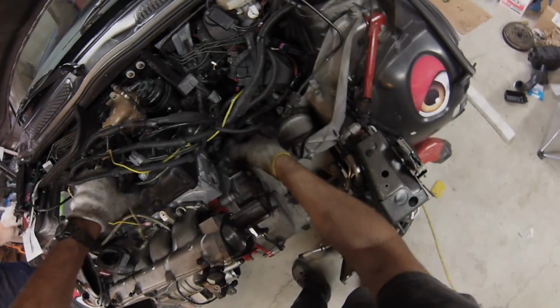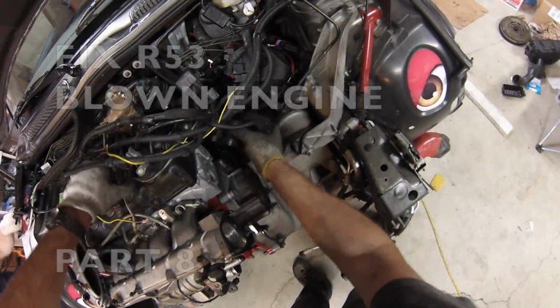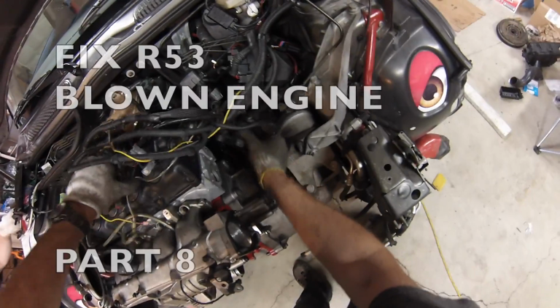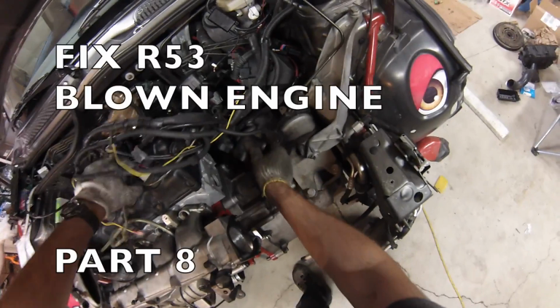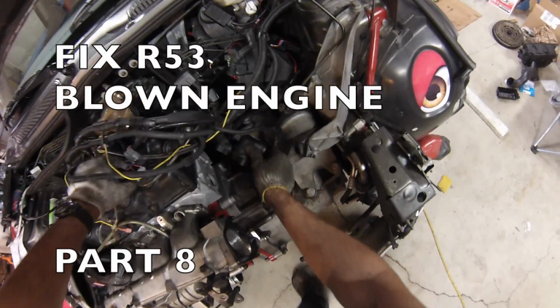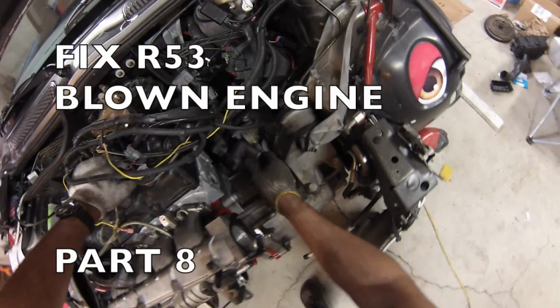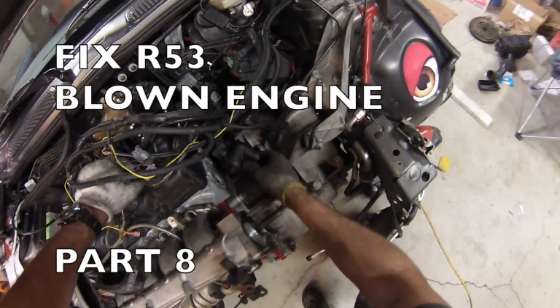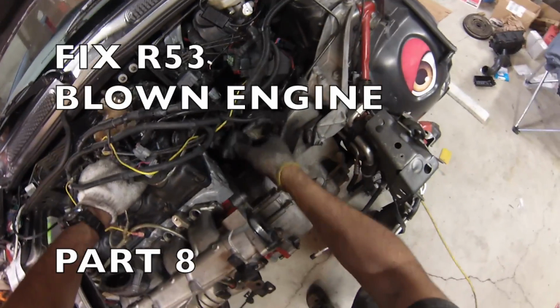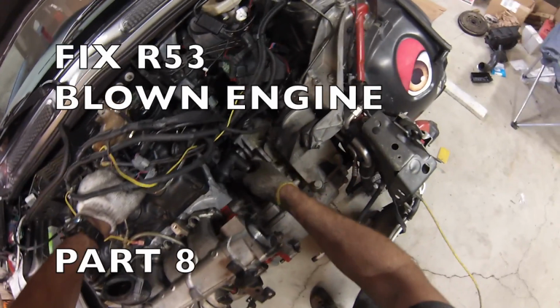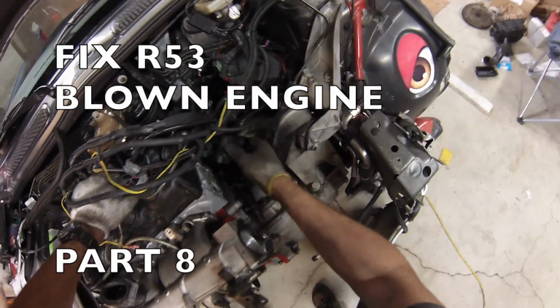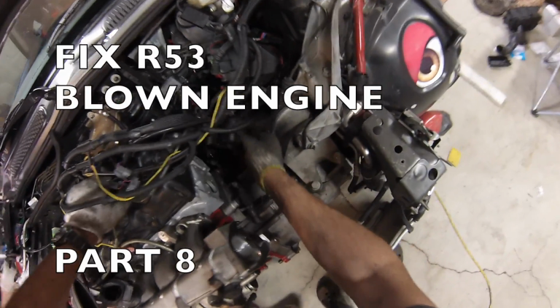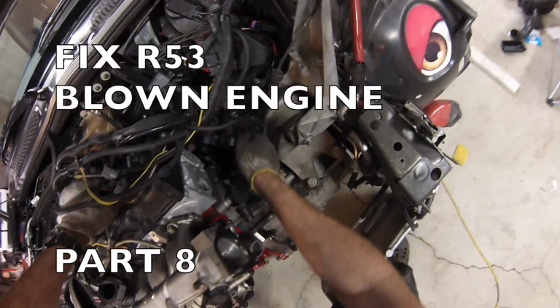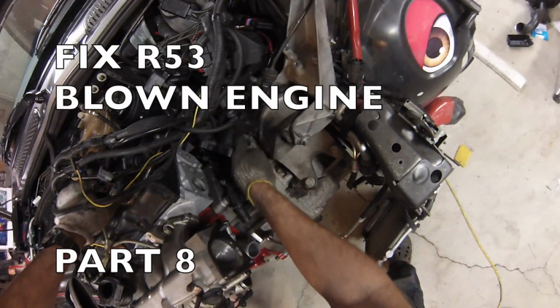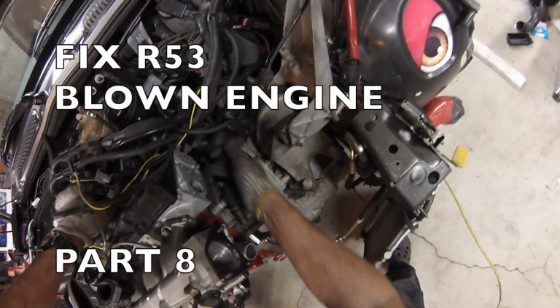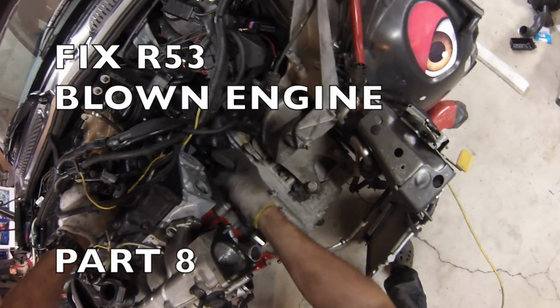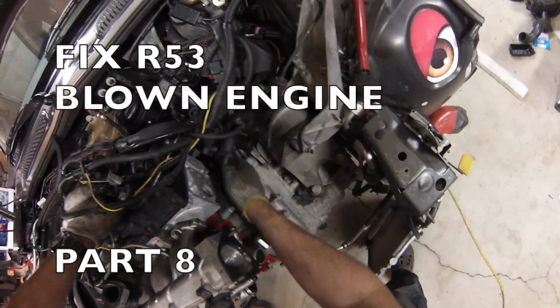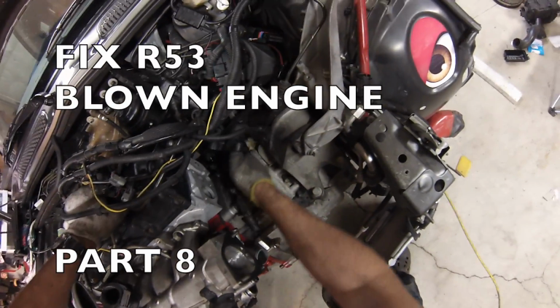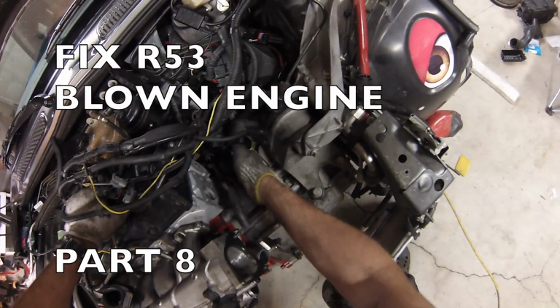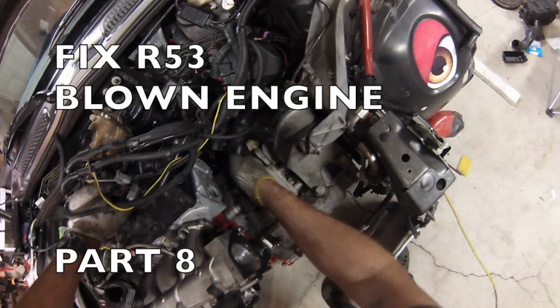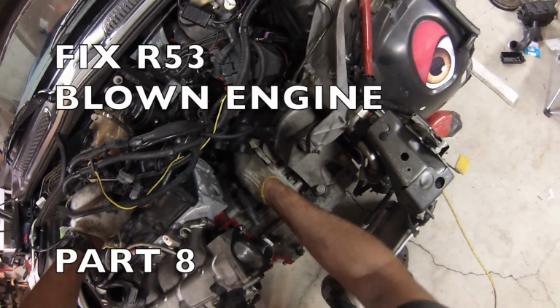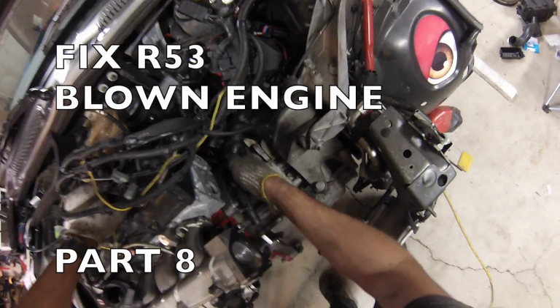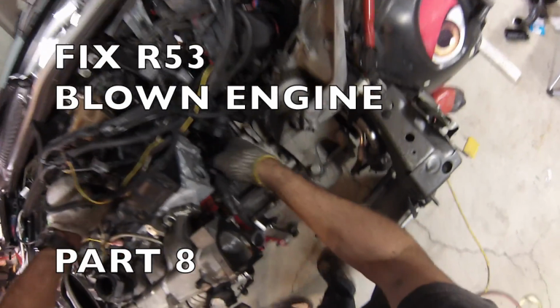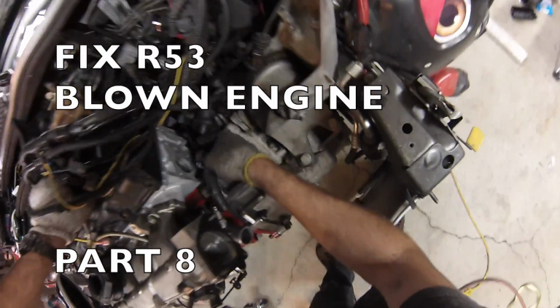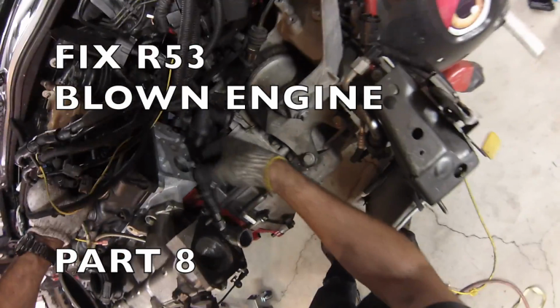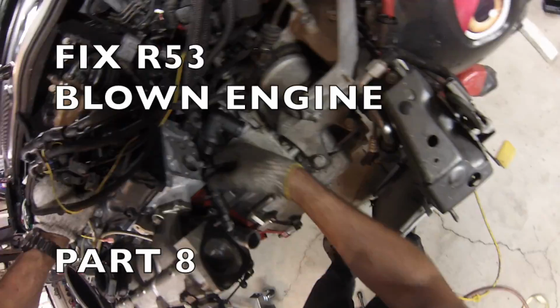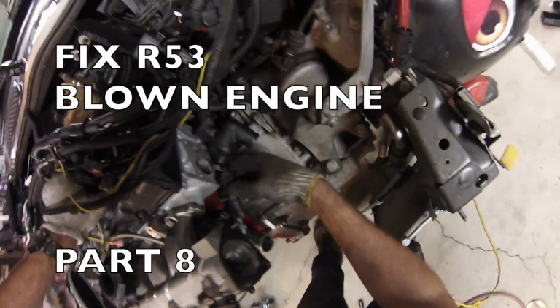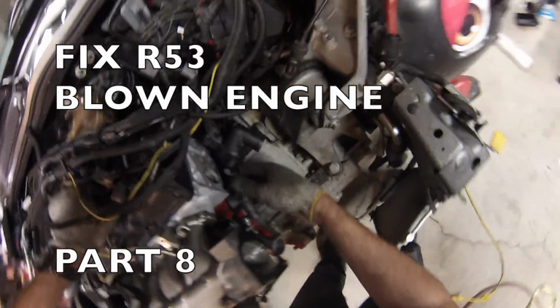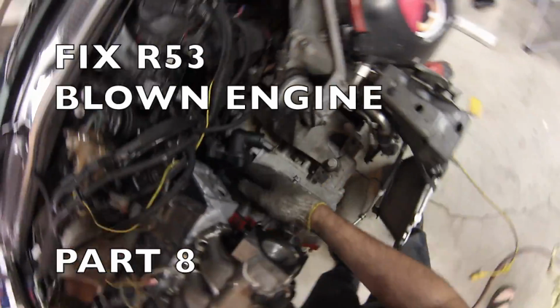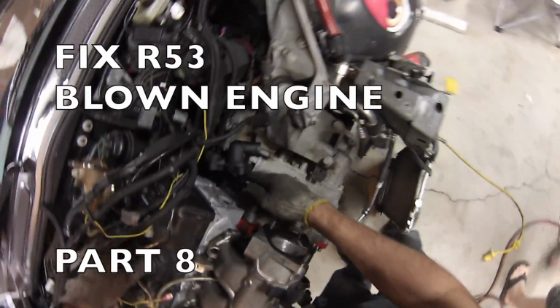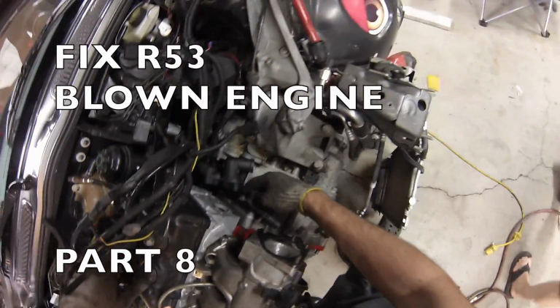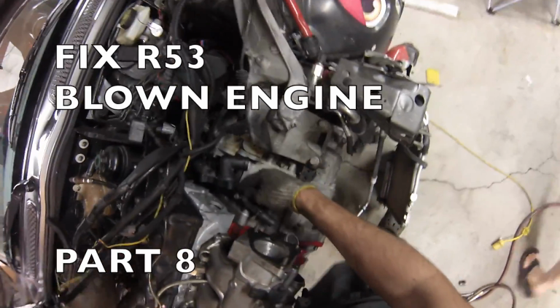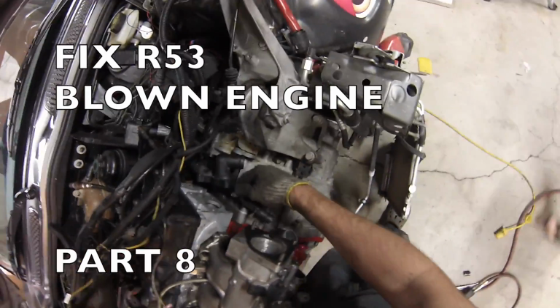Hi everybody, this is part 8 of my blown engine video series. In this part, we continue reconnecting the engine.